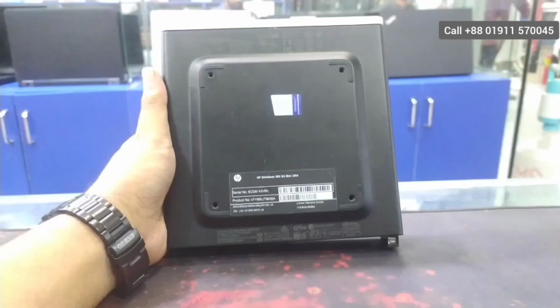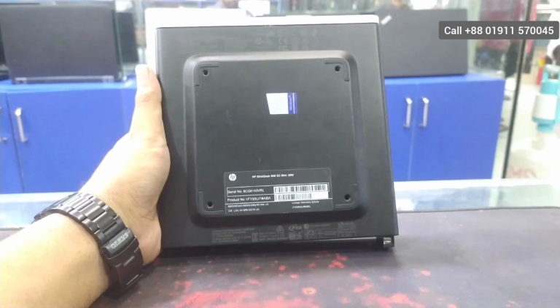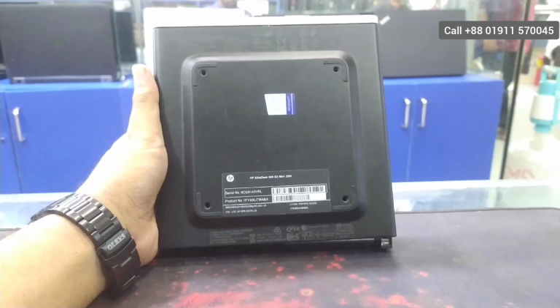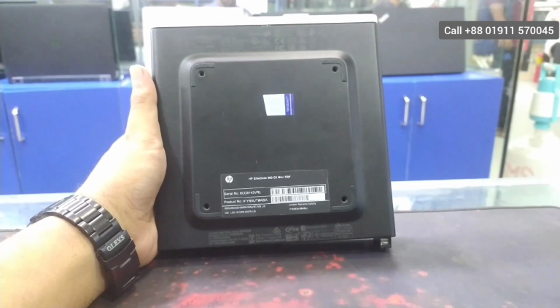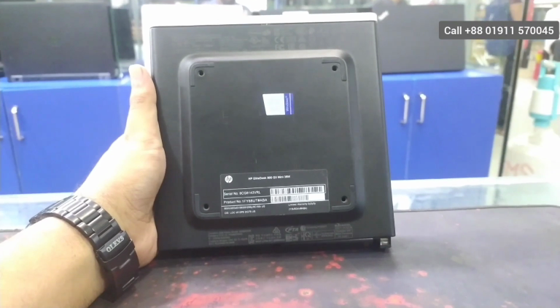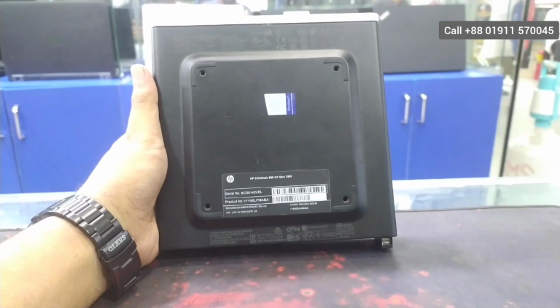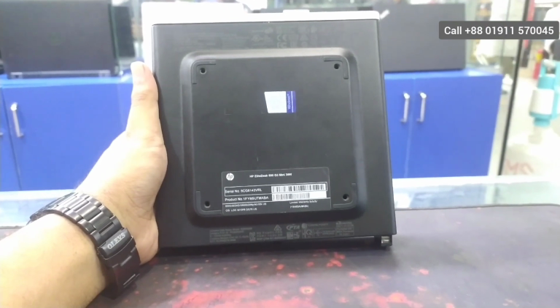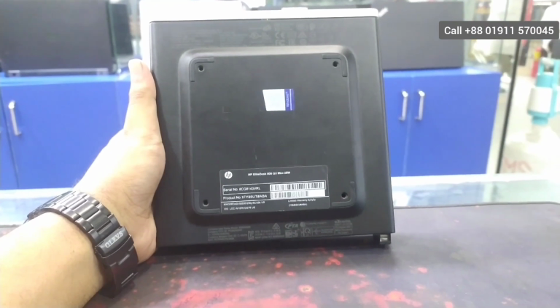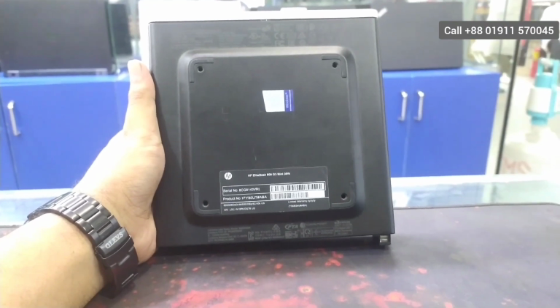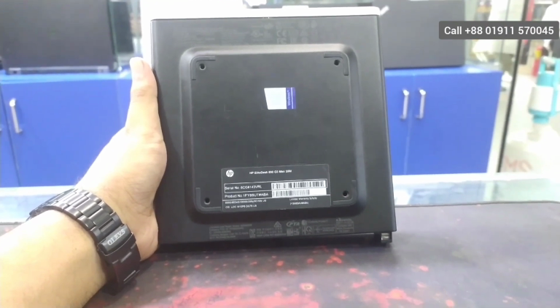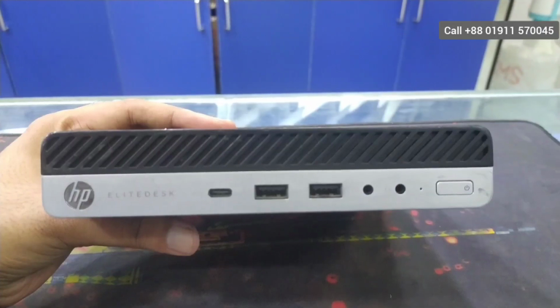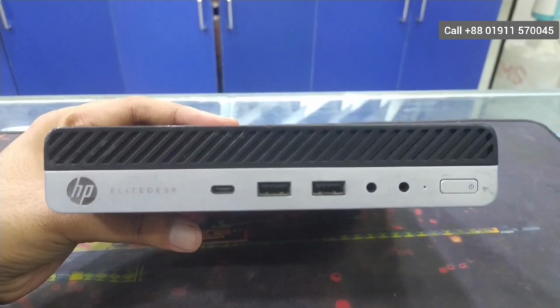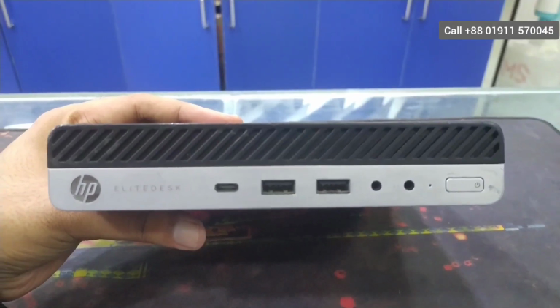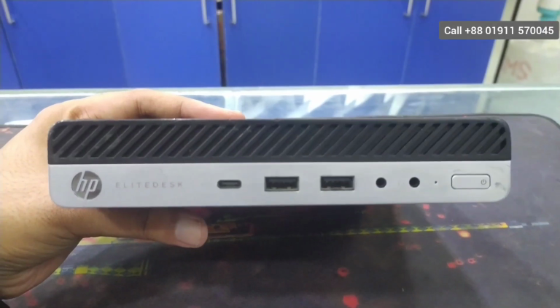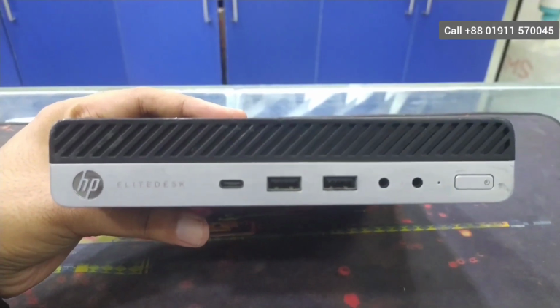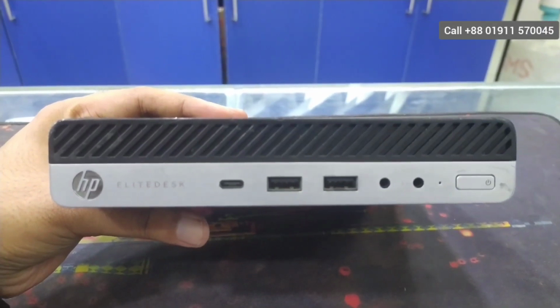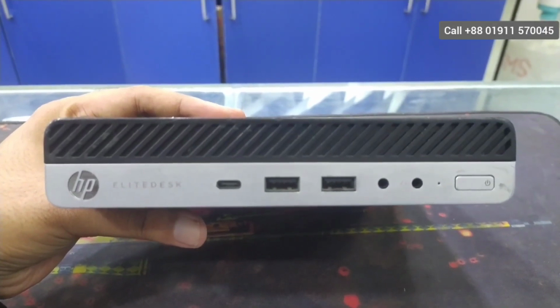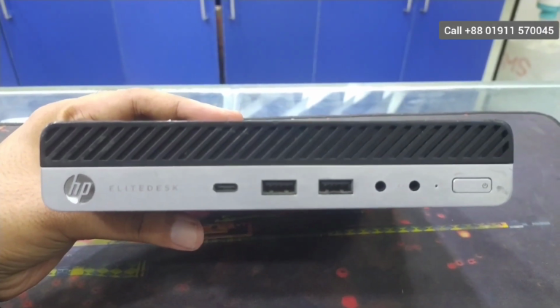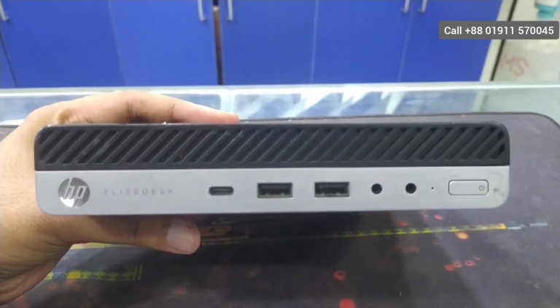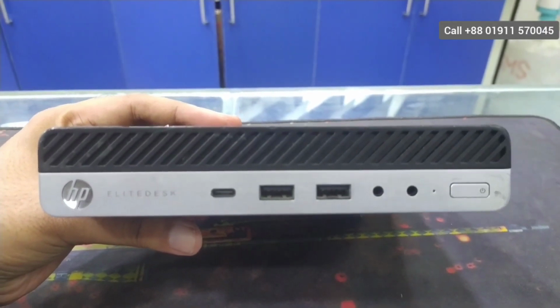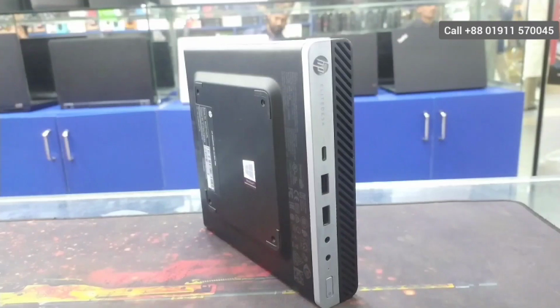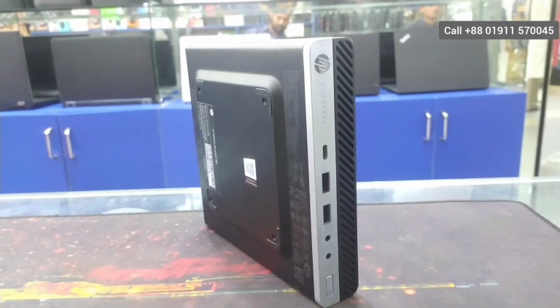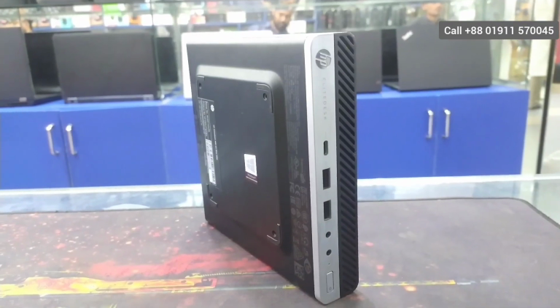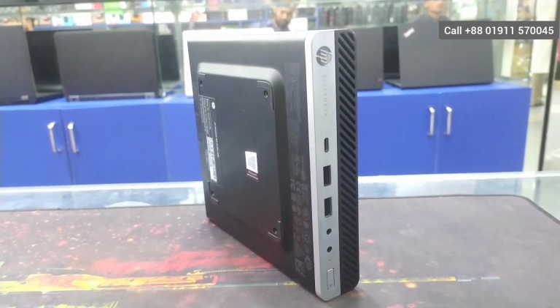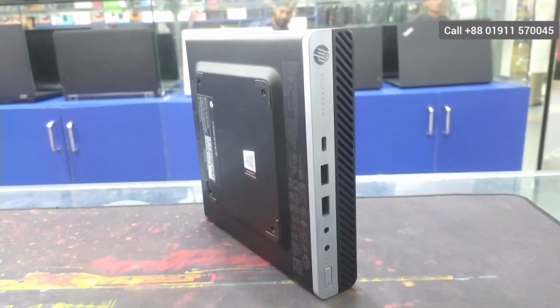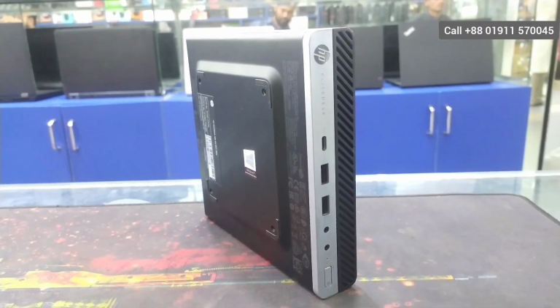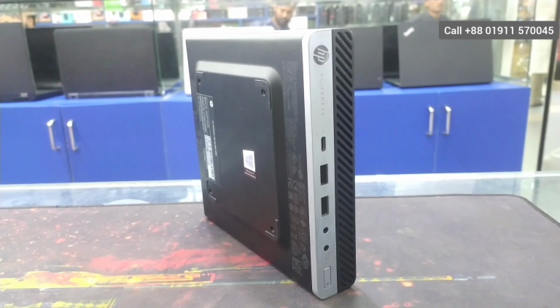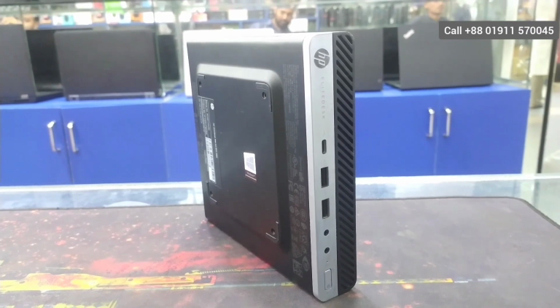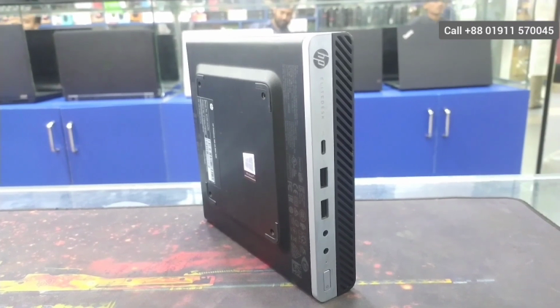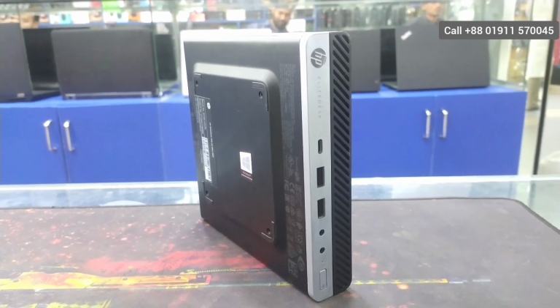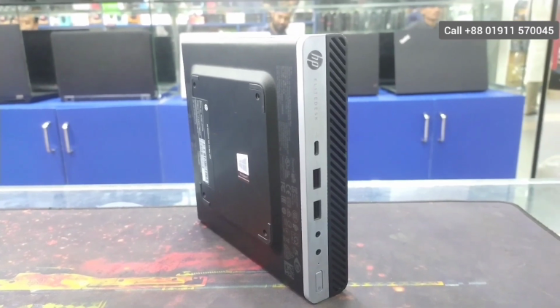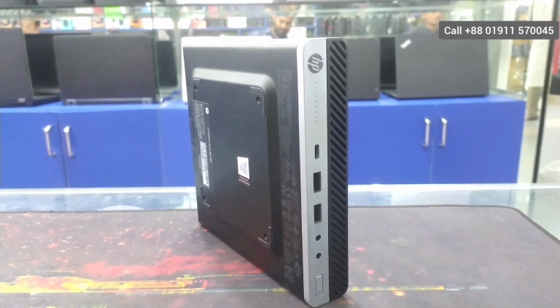7th generation, 8th generation, 256GB SSD variant. This is a good product for our customers.